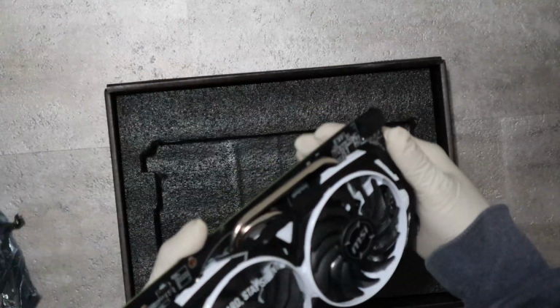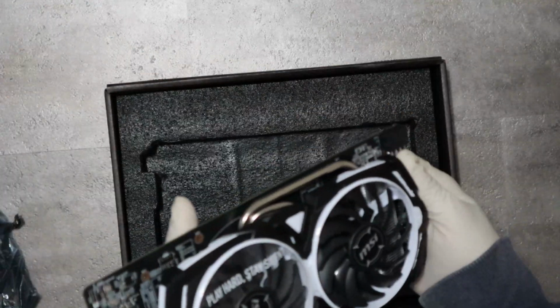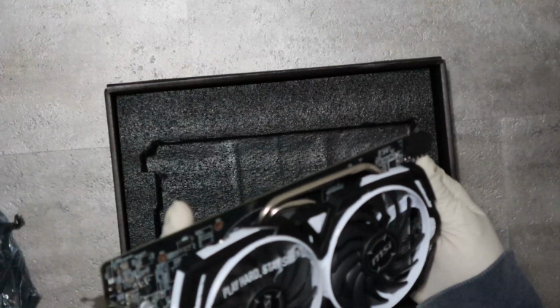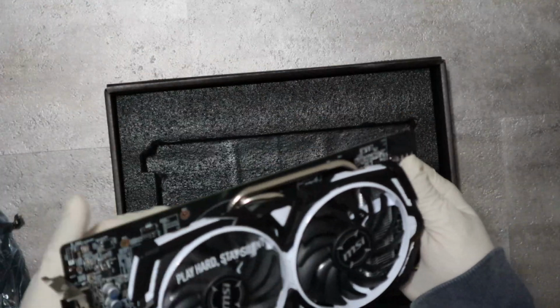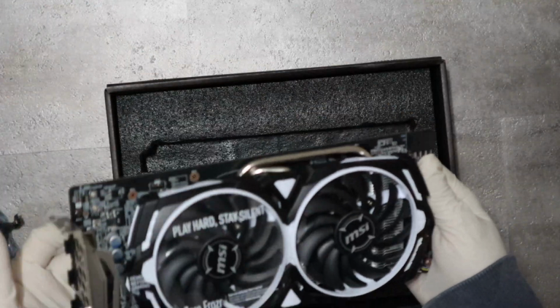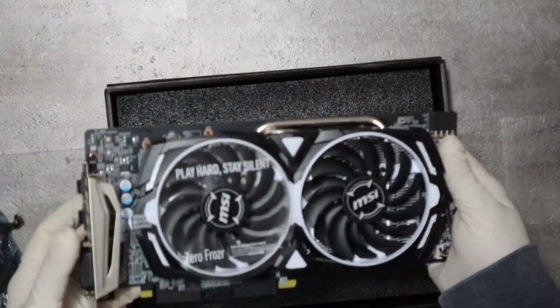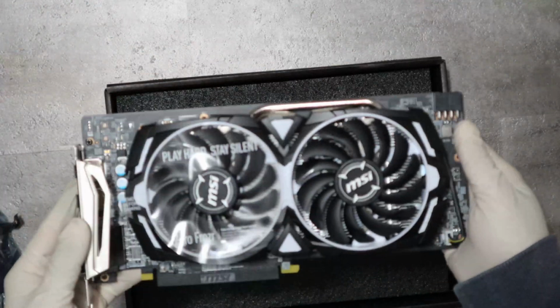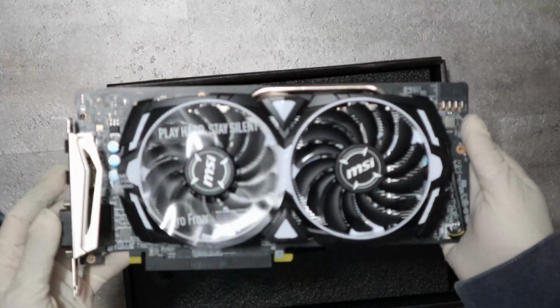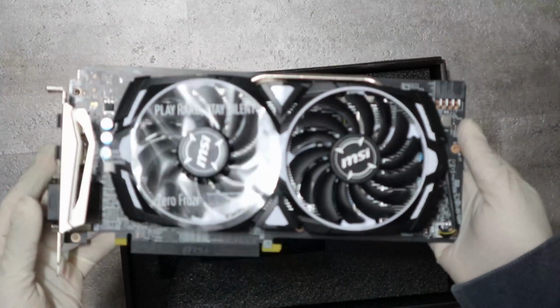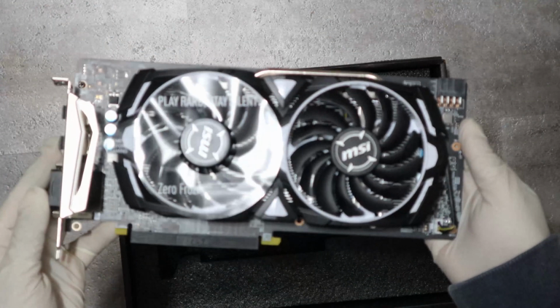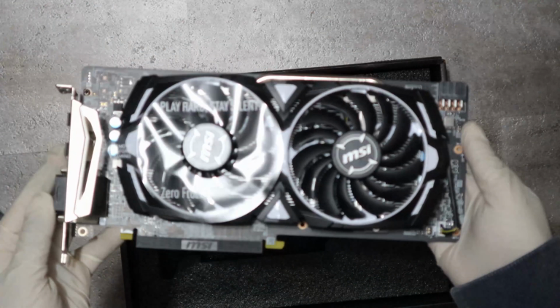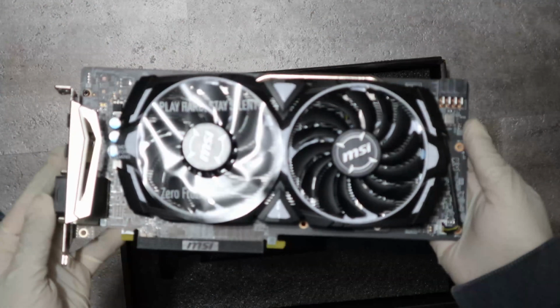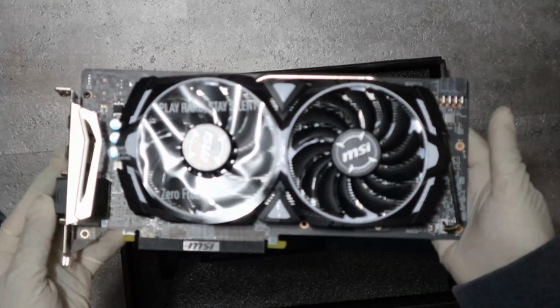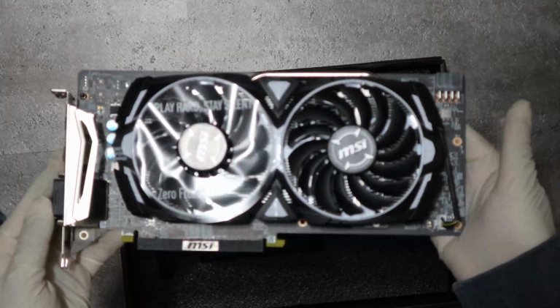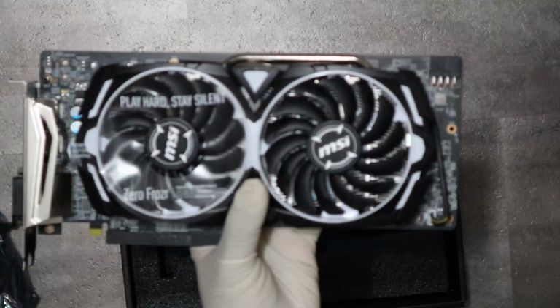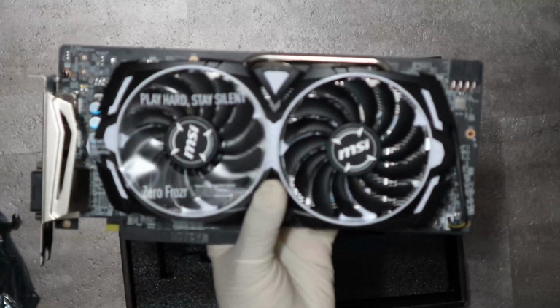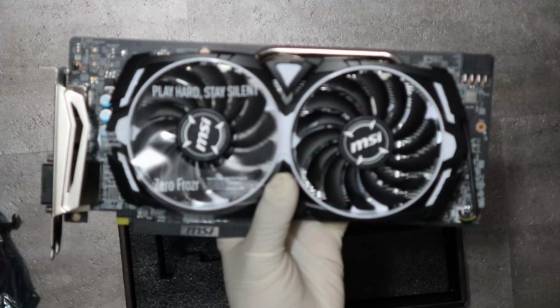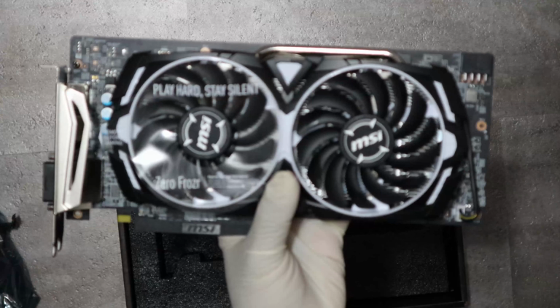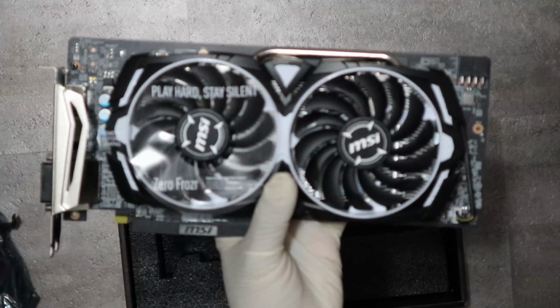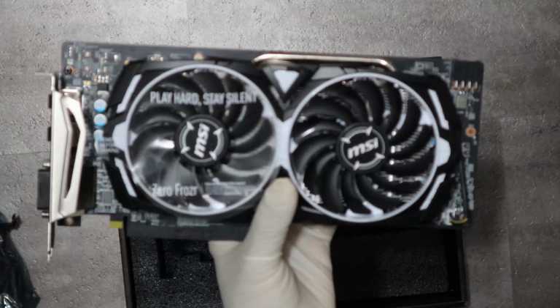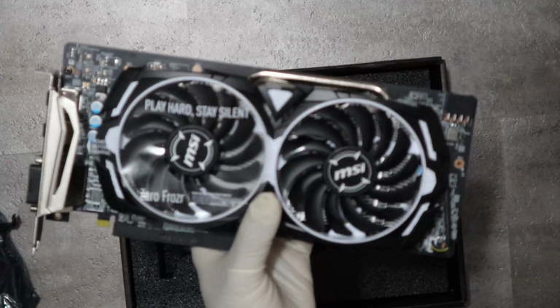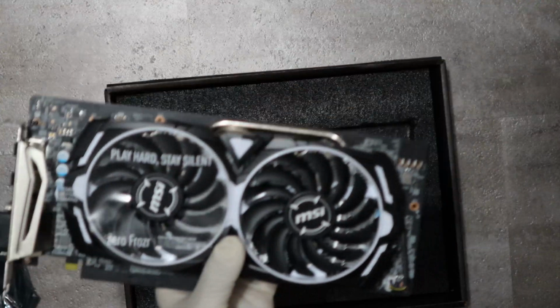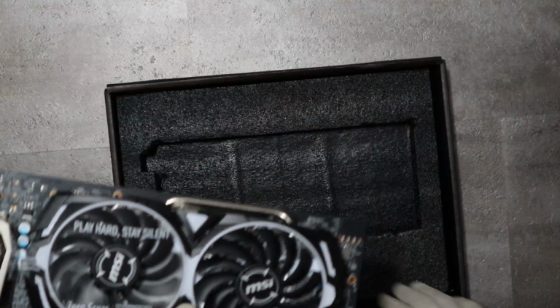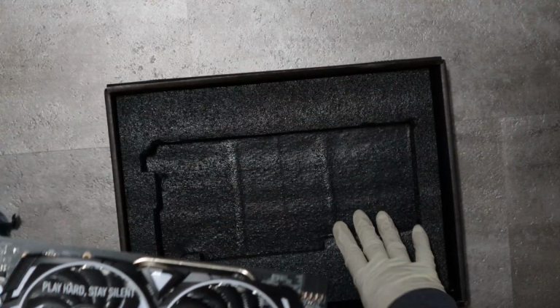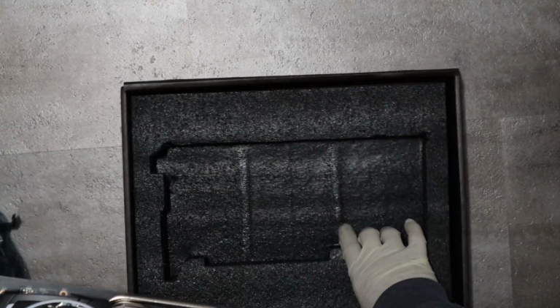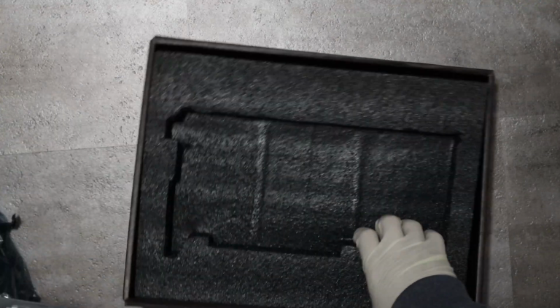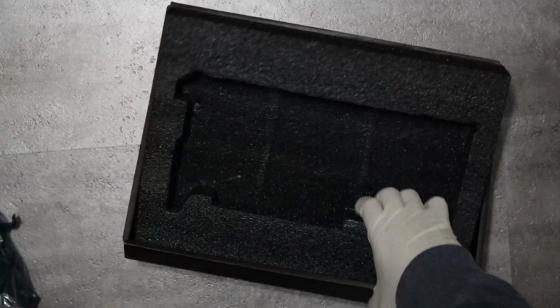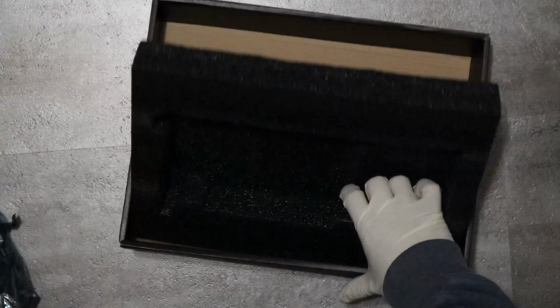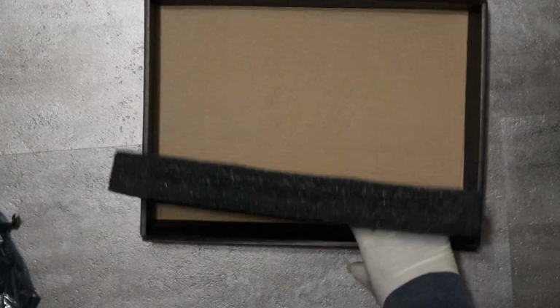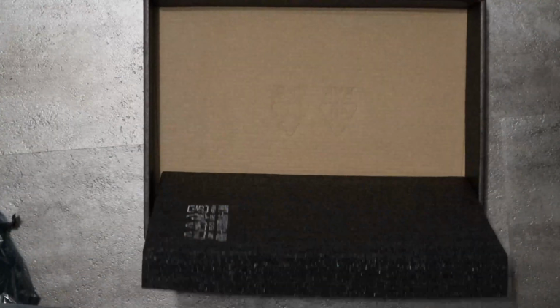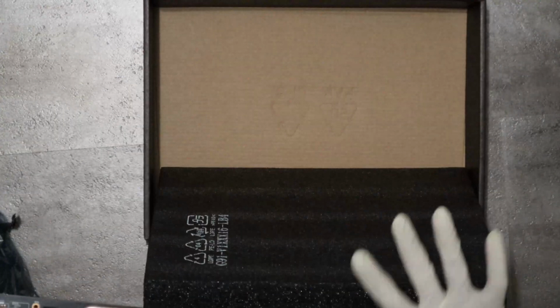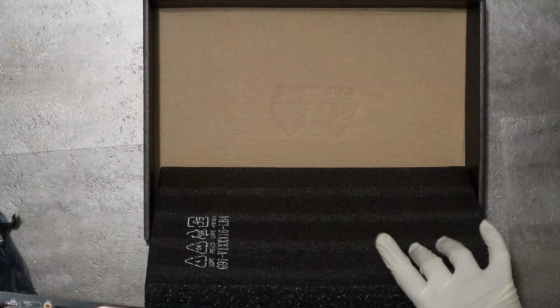Here is the GPU. Let's keep the GPU aside and see whether there is anything else in the box.